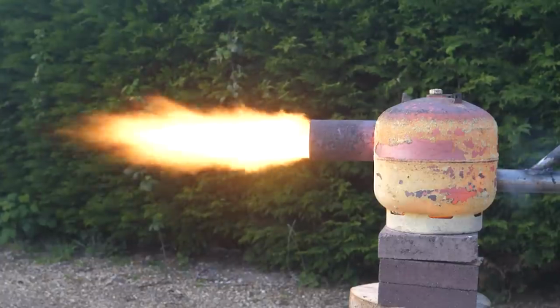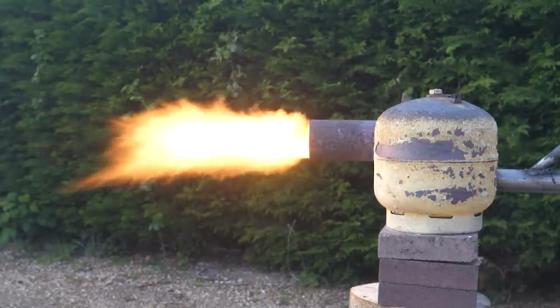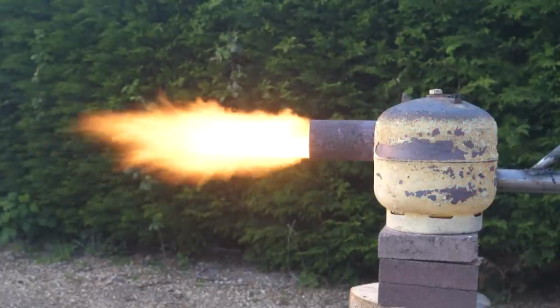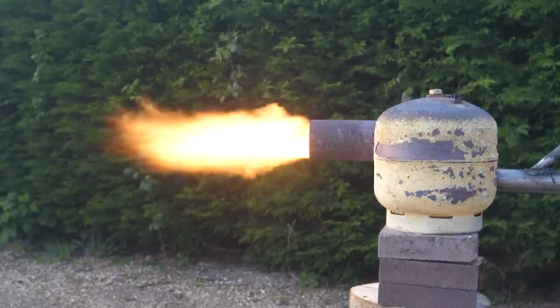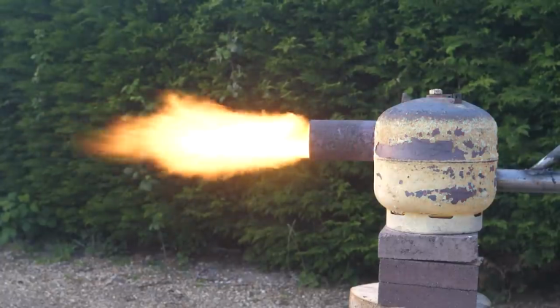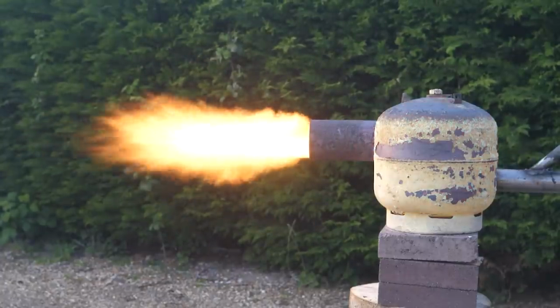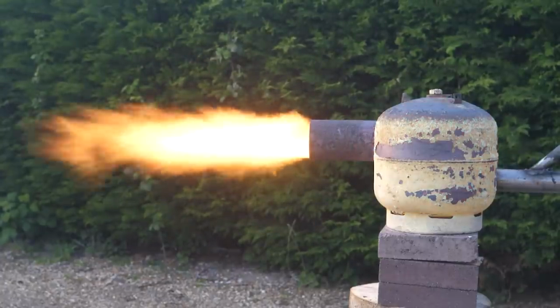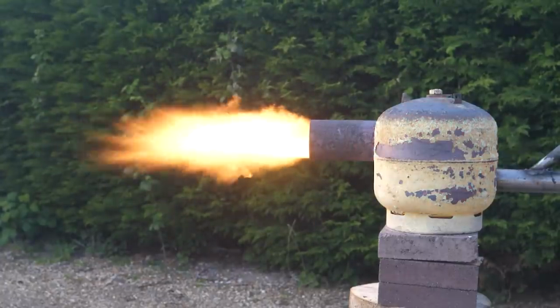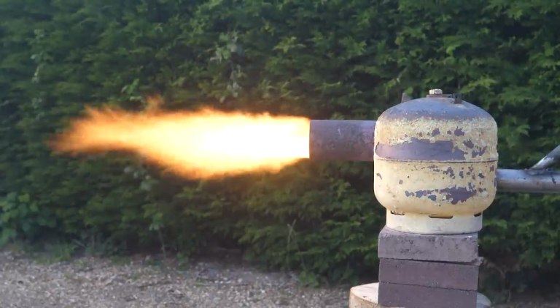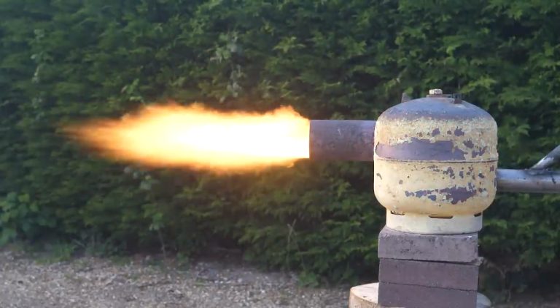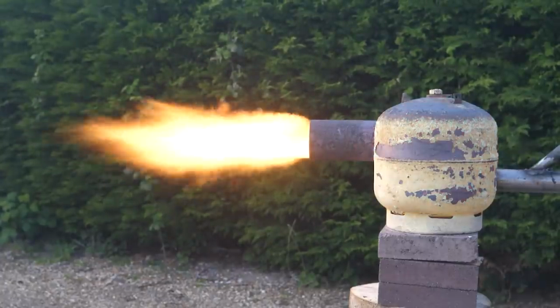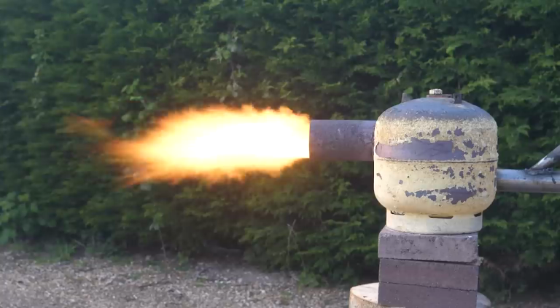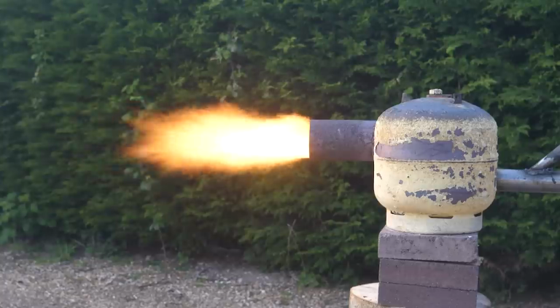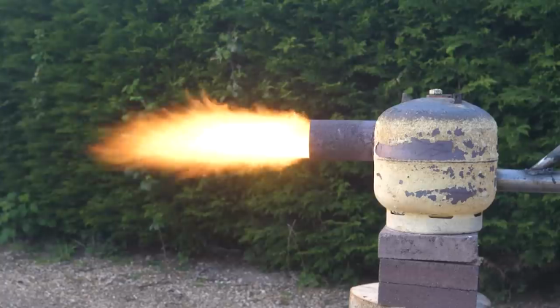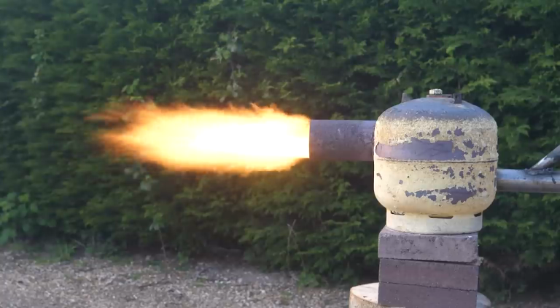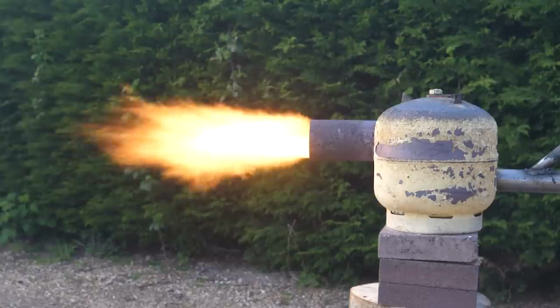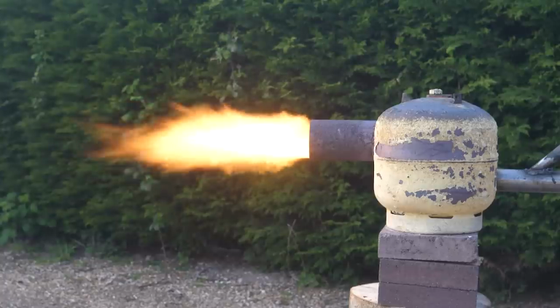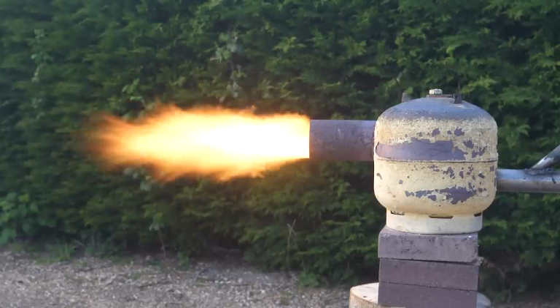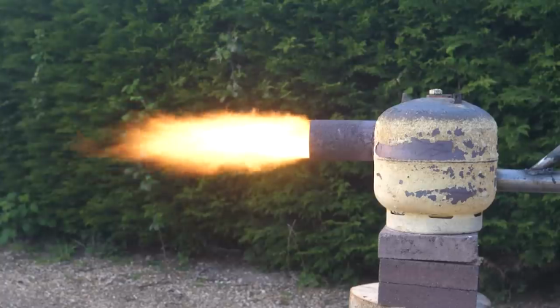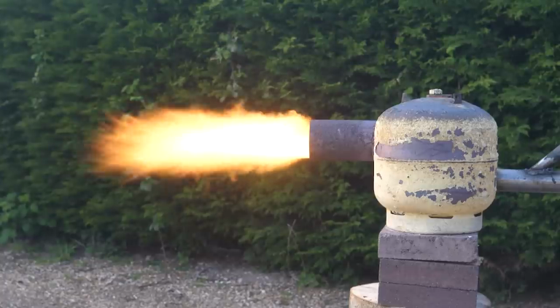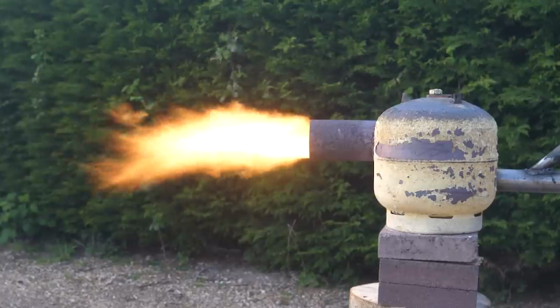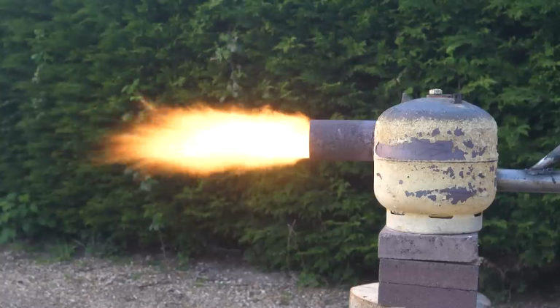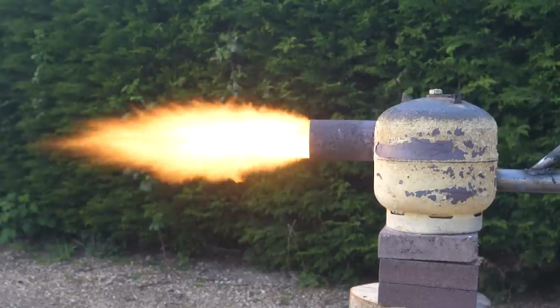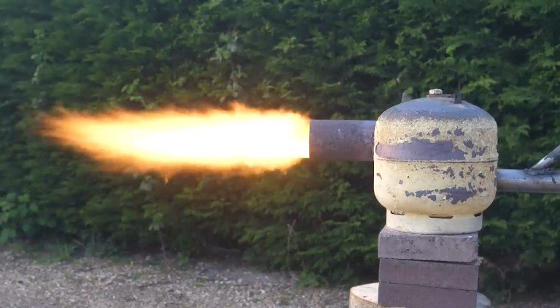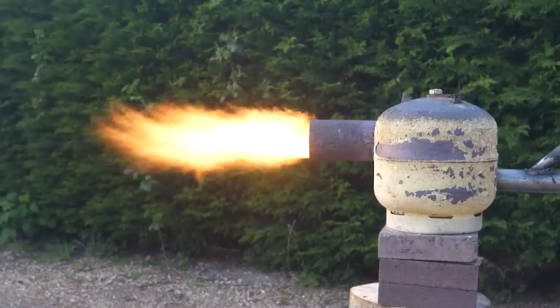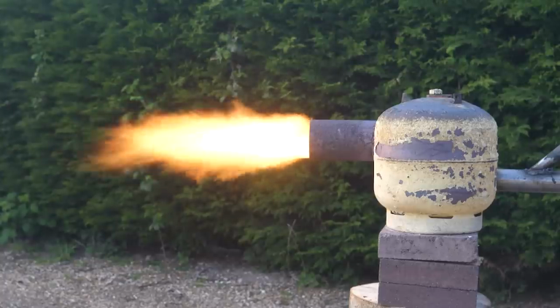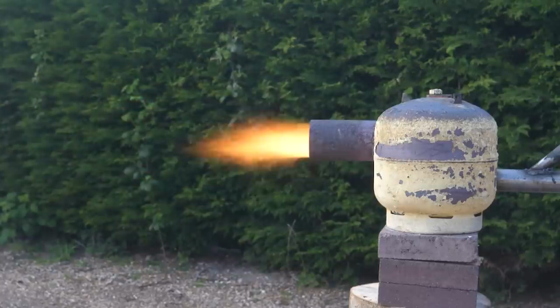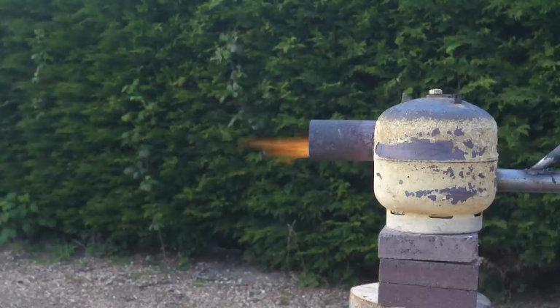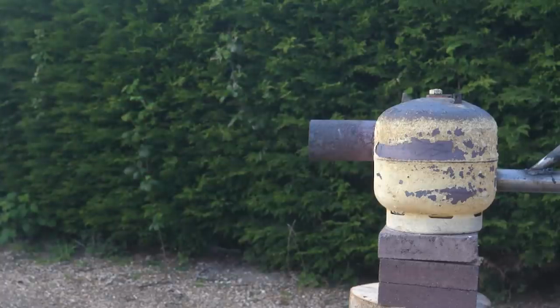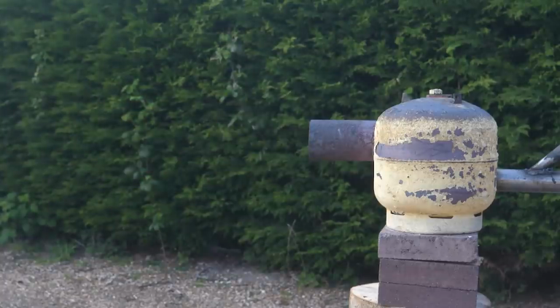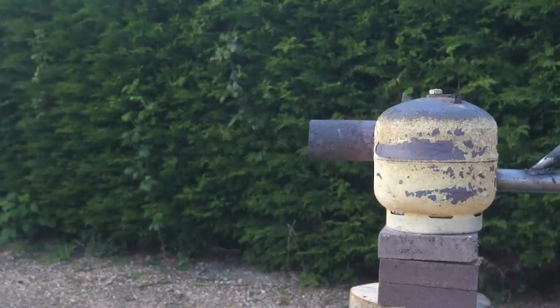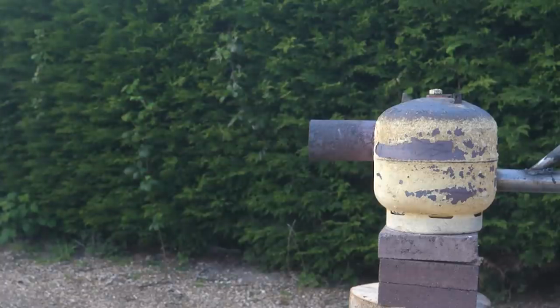Here is the furnace going full tilt, but with the fuel supply being switched off and on intermittently.